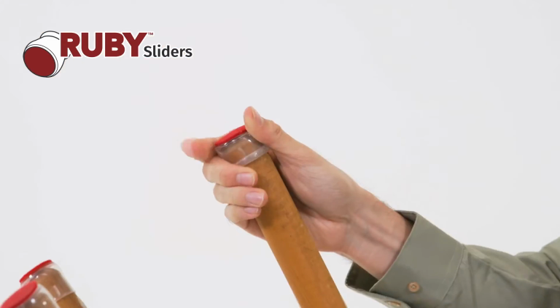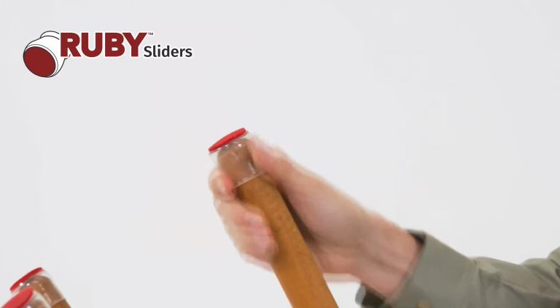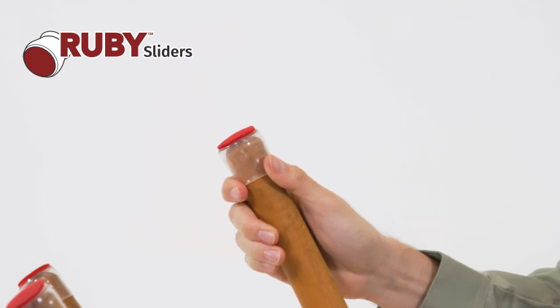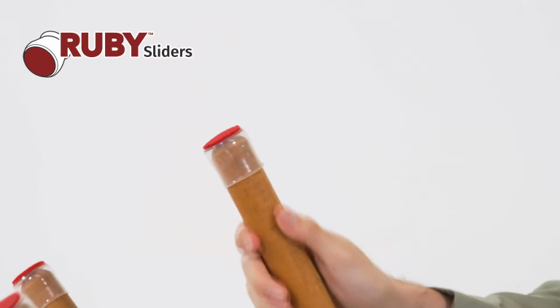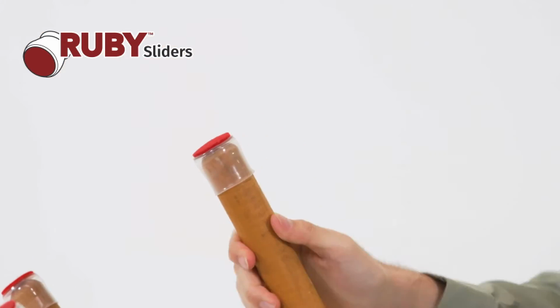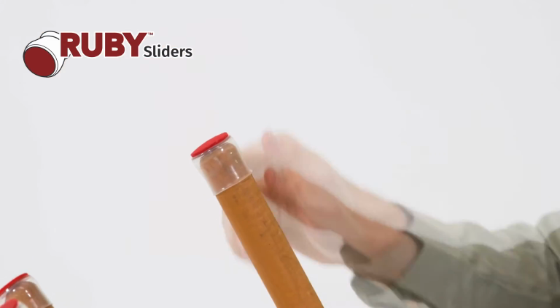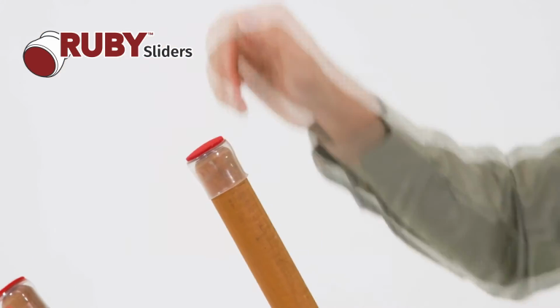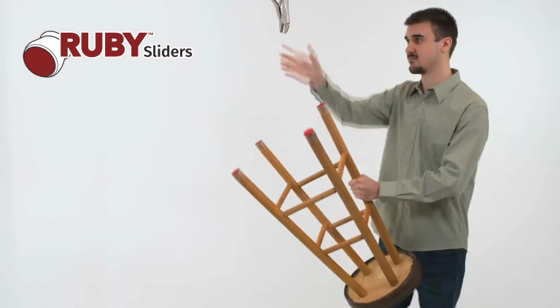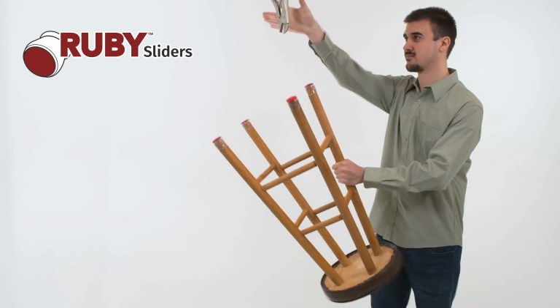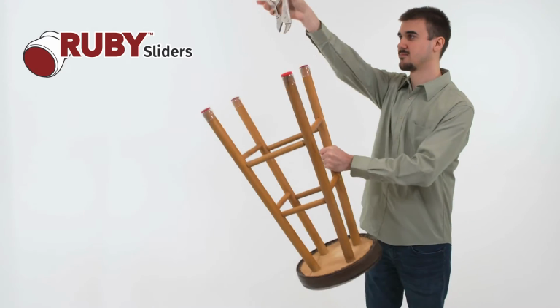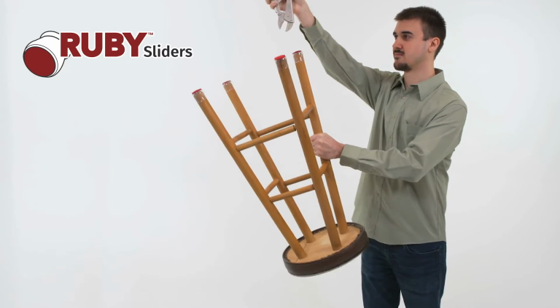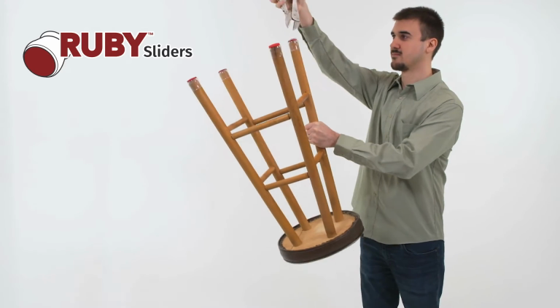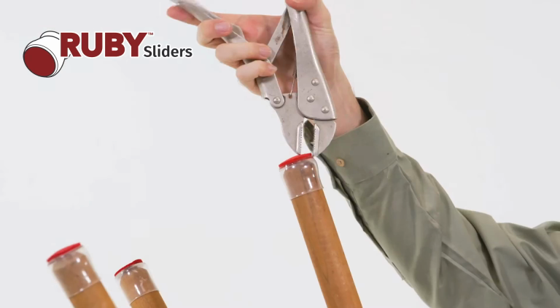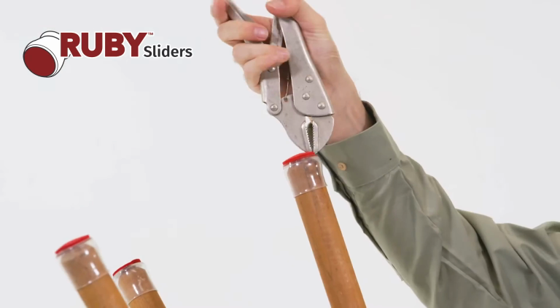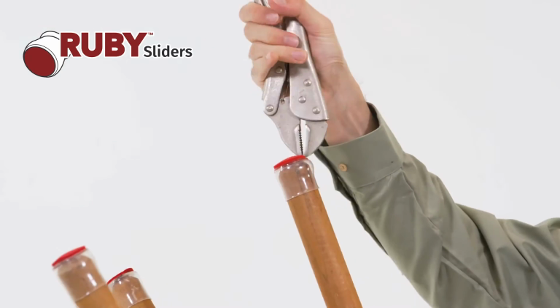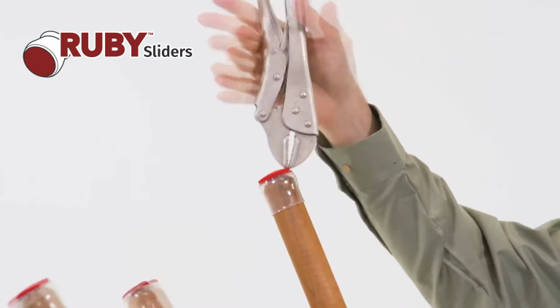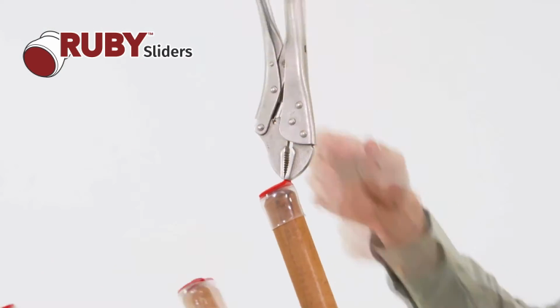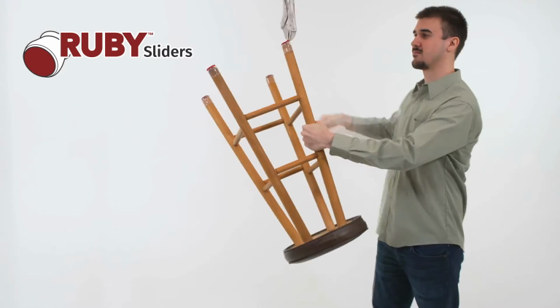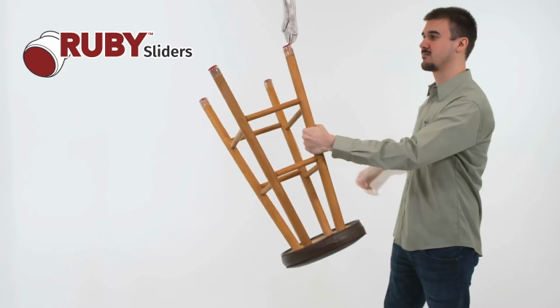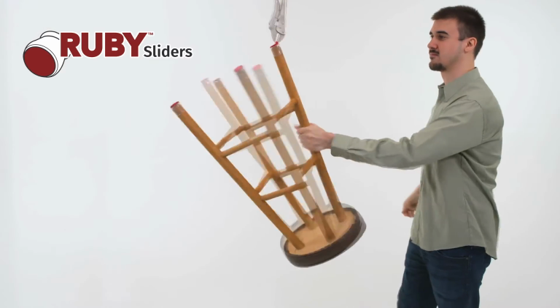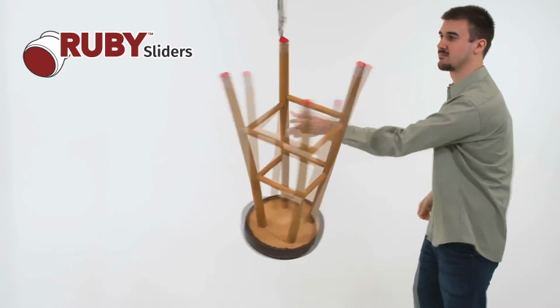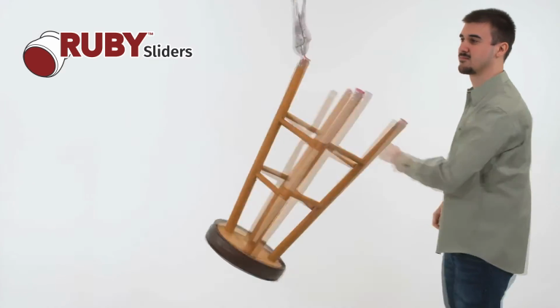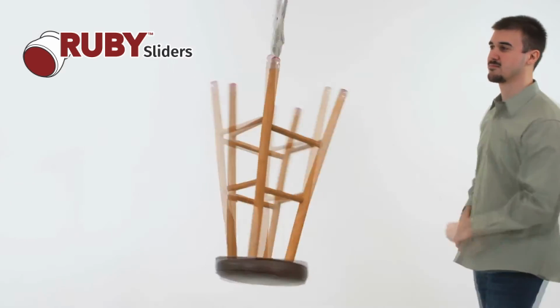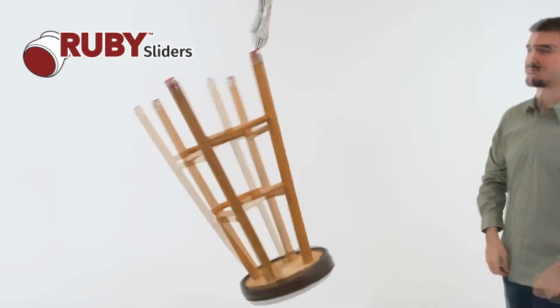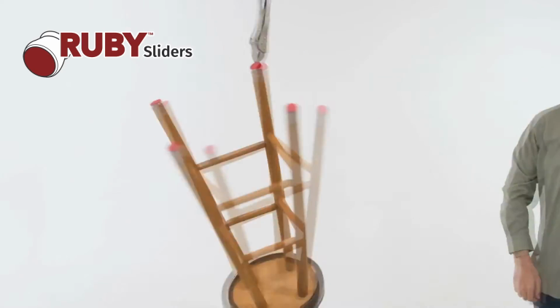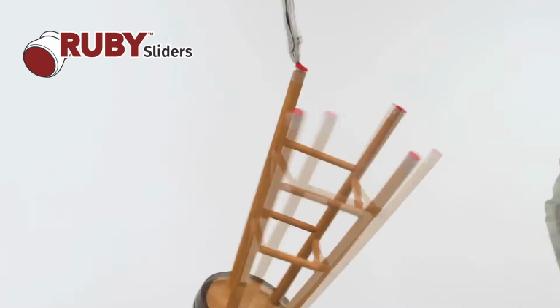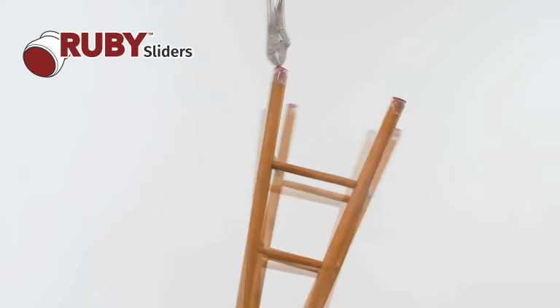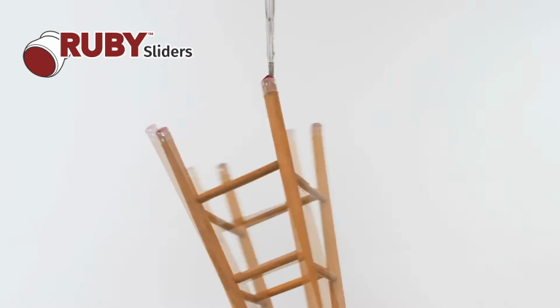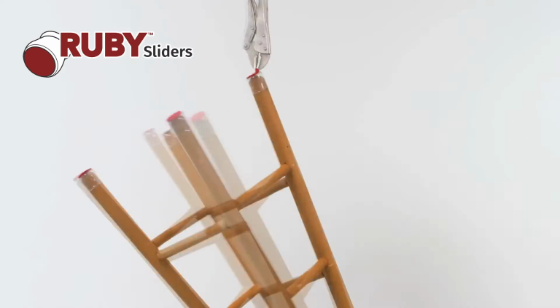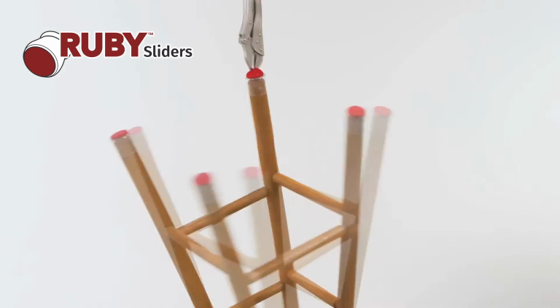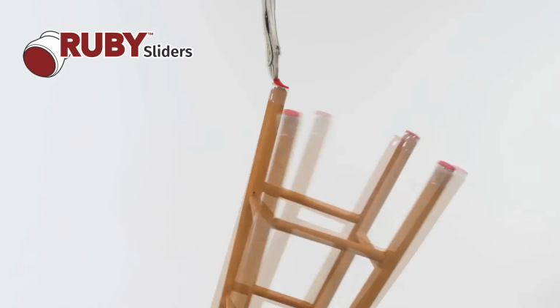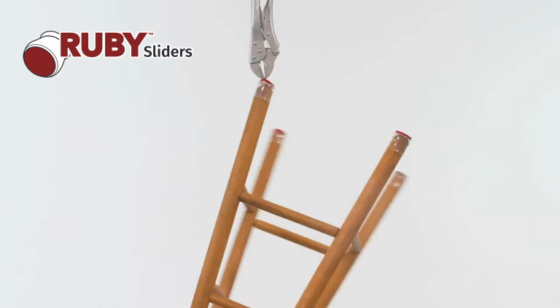Look, we attached vice grips to a Ruby Slider on this heavy stool. Ruby Sliders held tight, never budging.